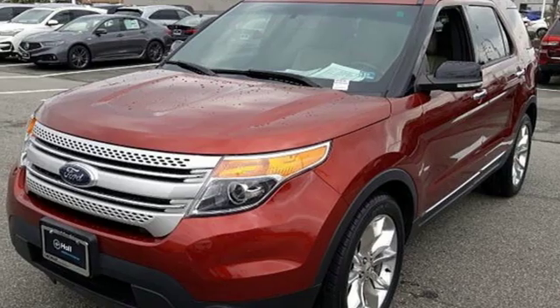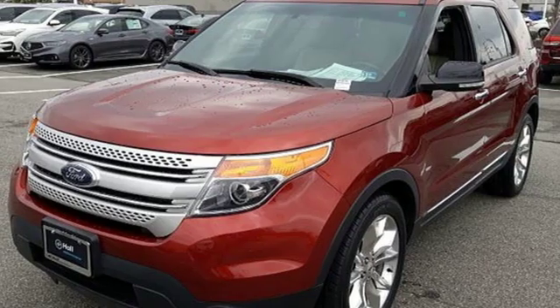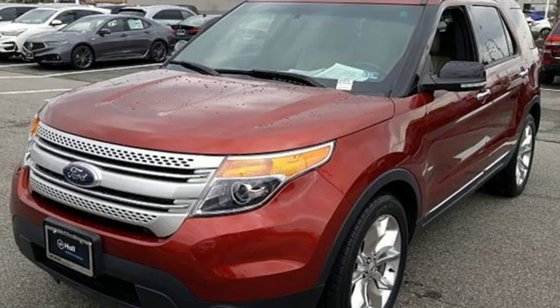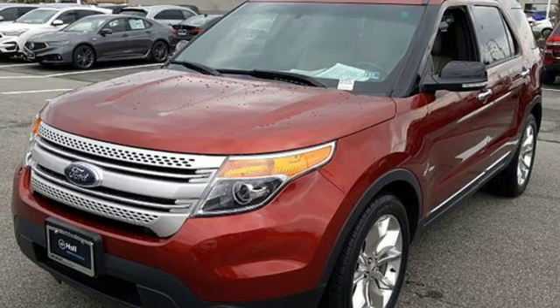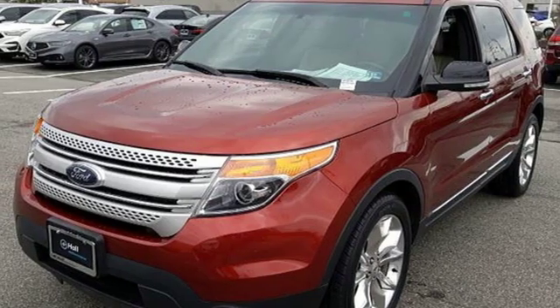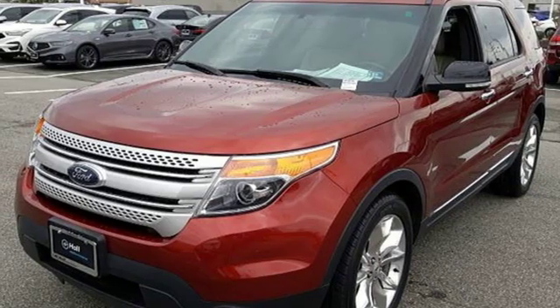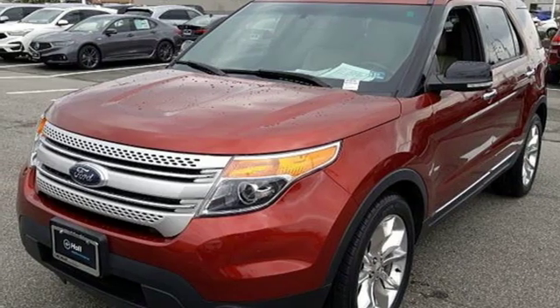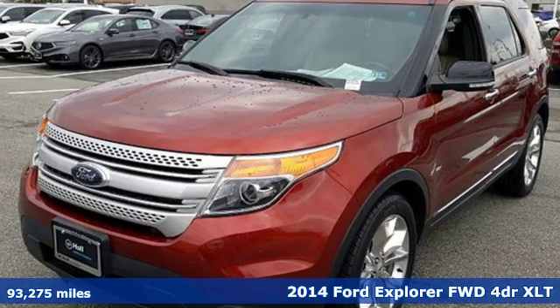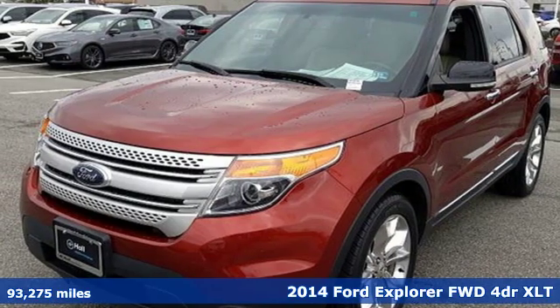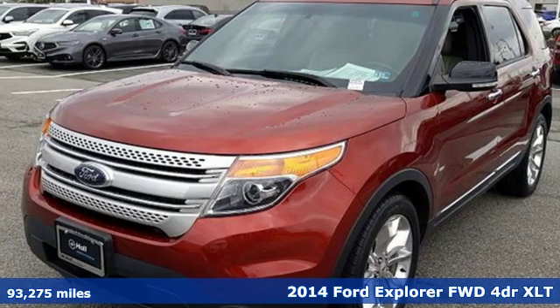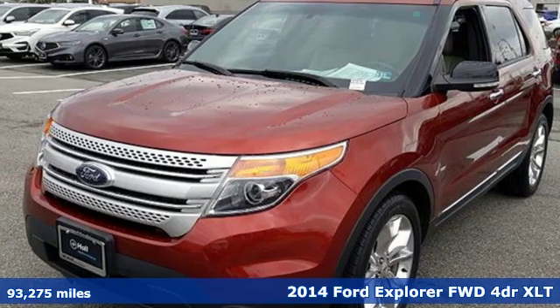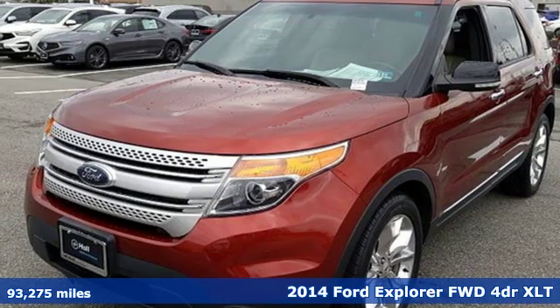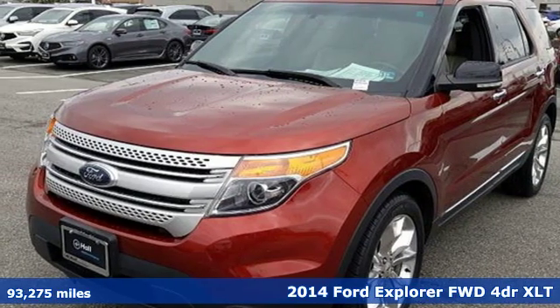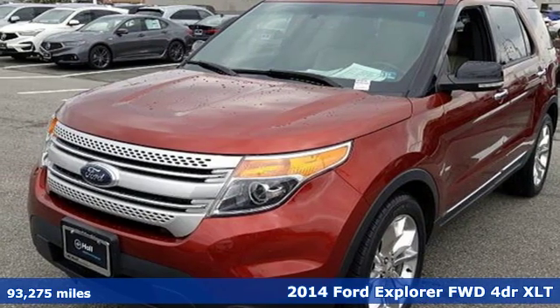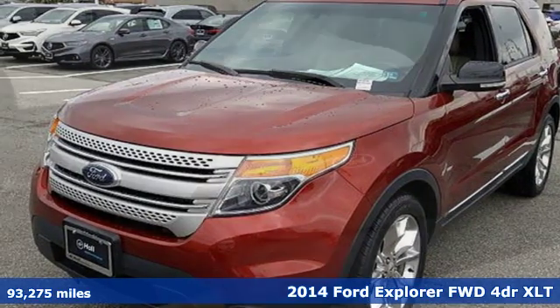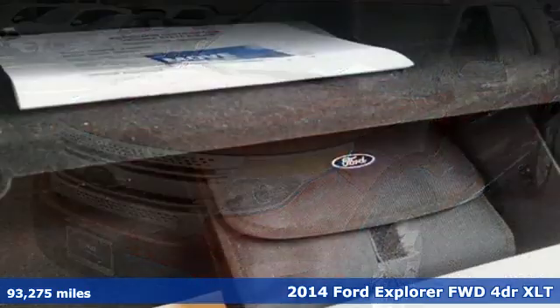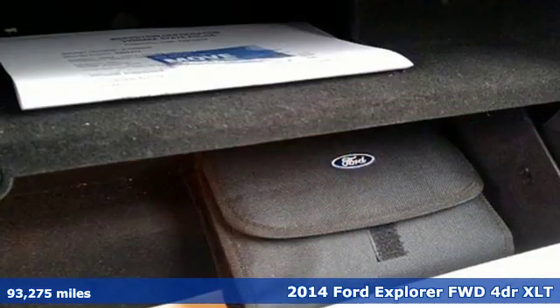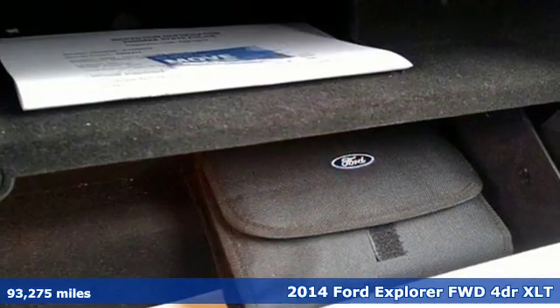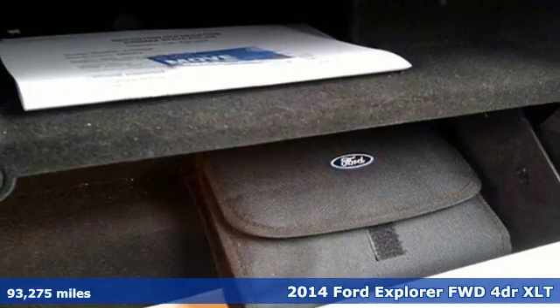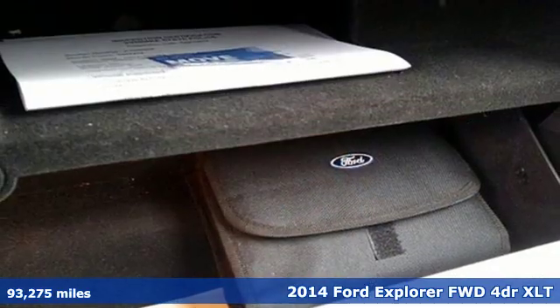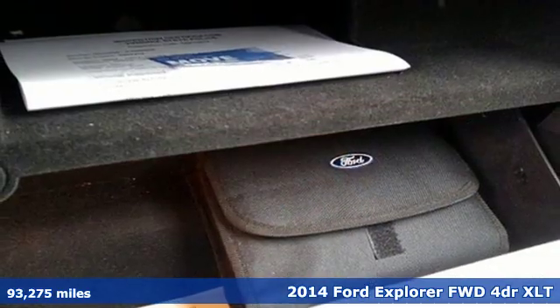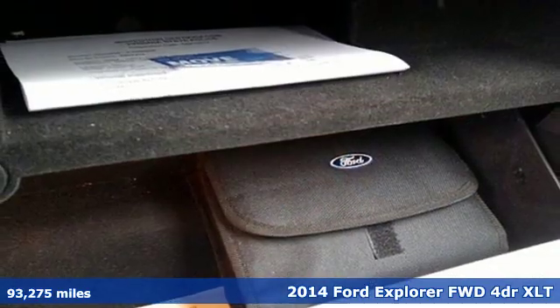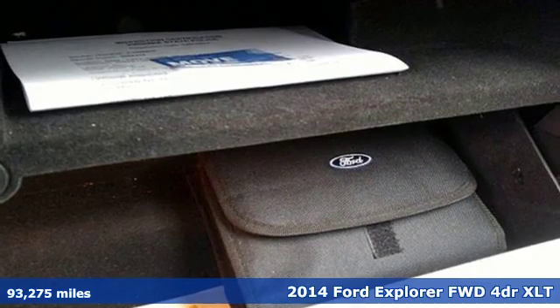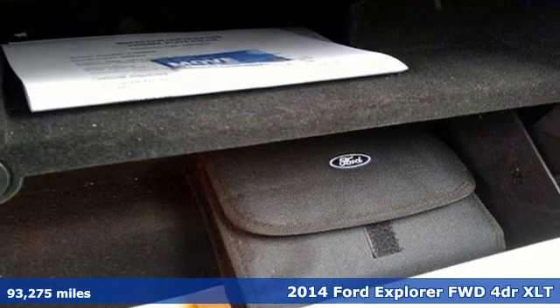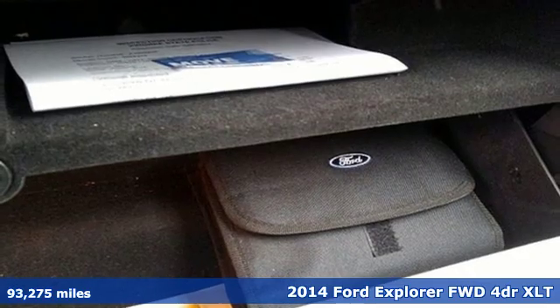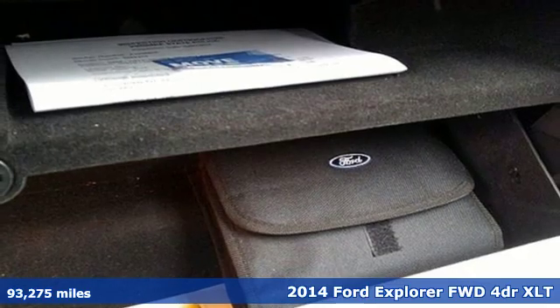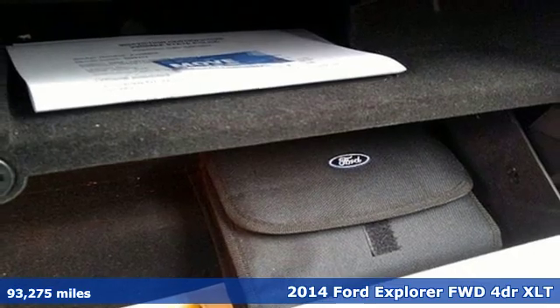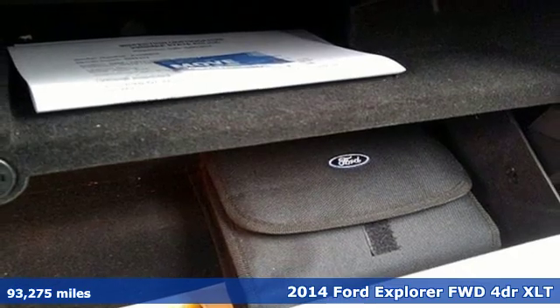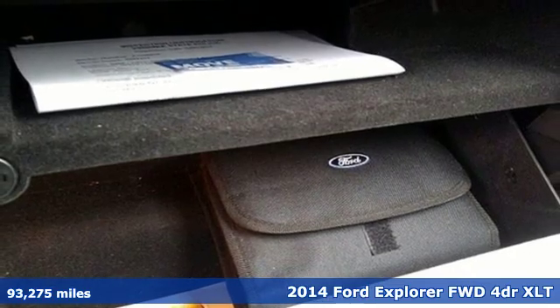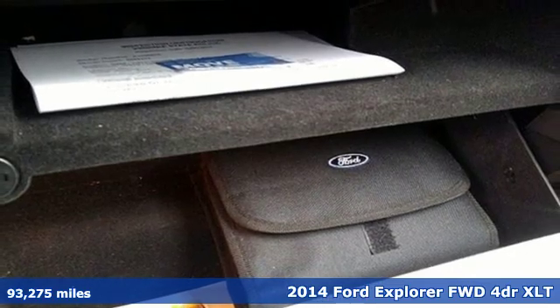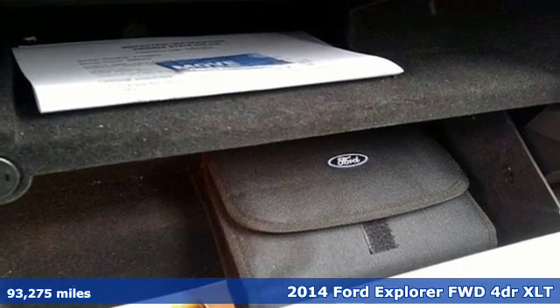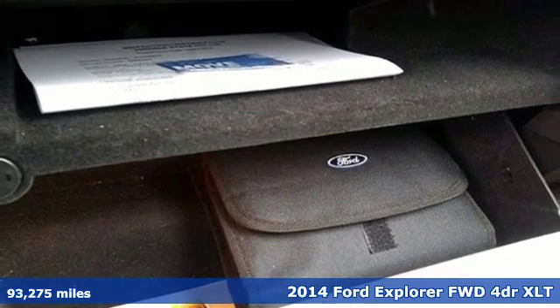It's a 2014 Ford Explorer. The adventure starts where the pavement stops in this capable SUV.